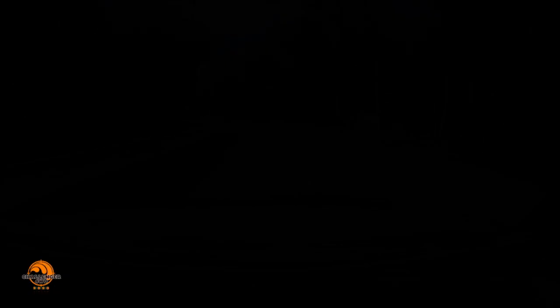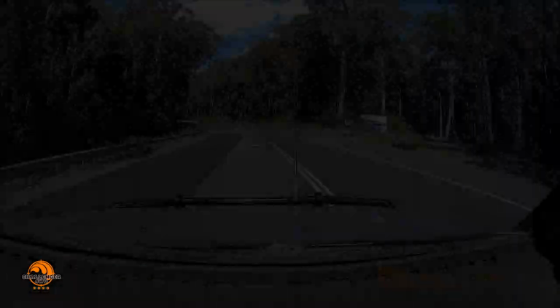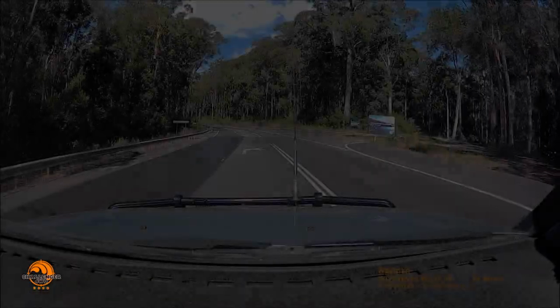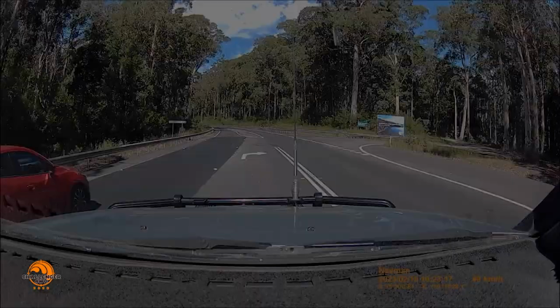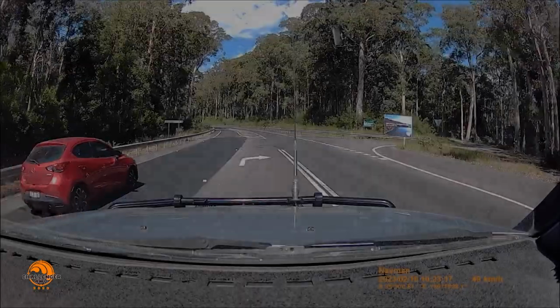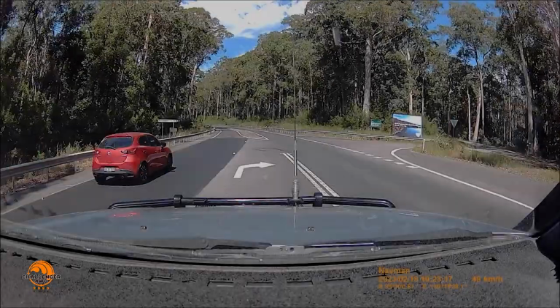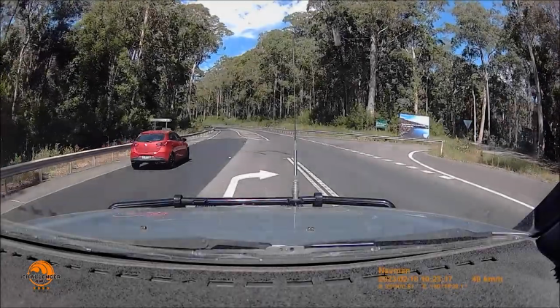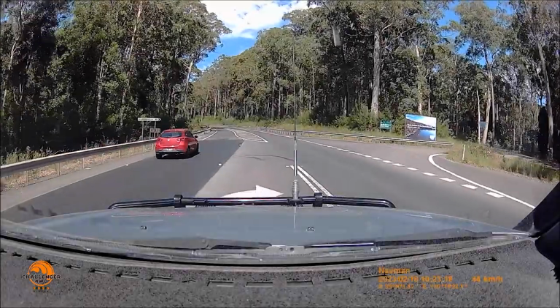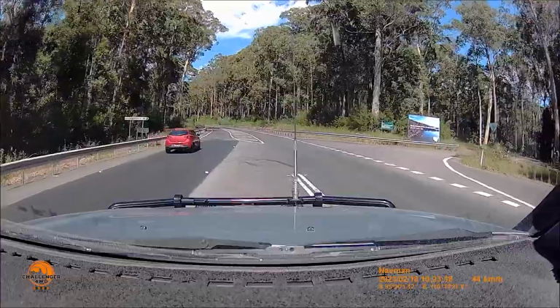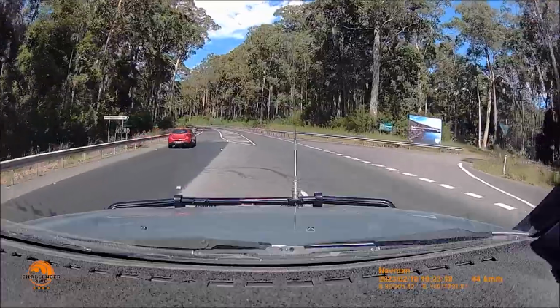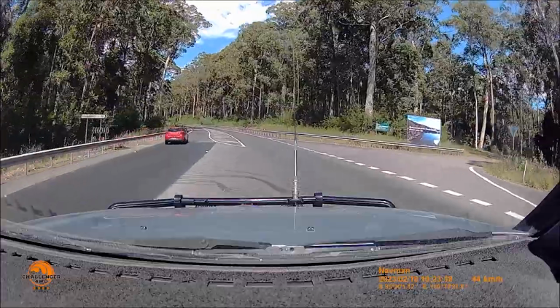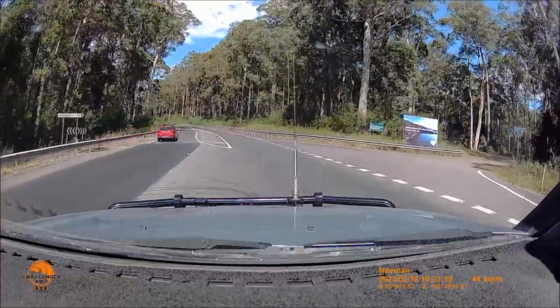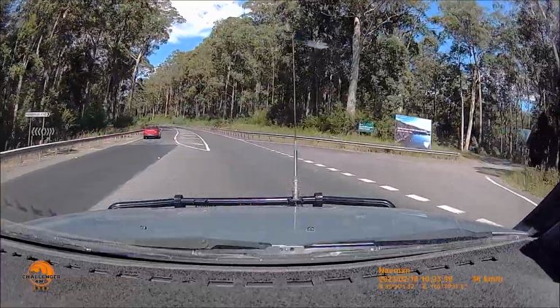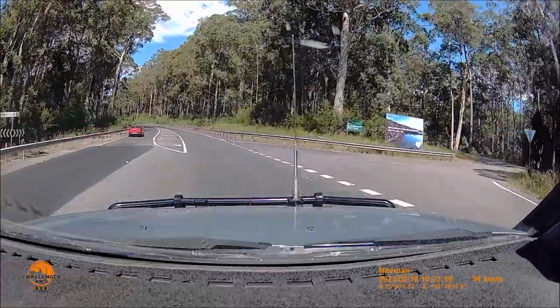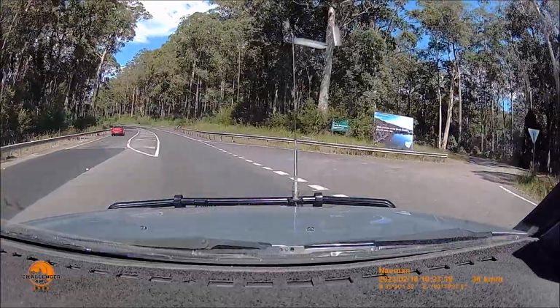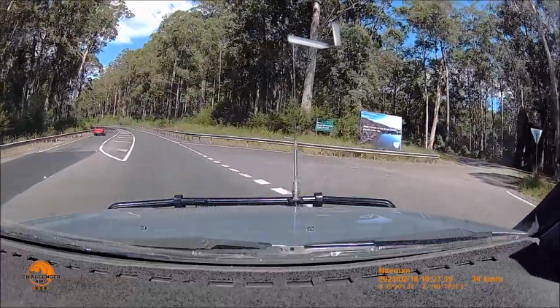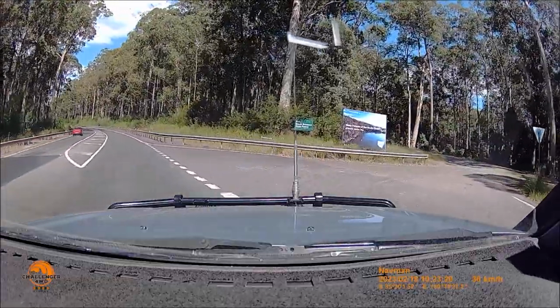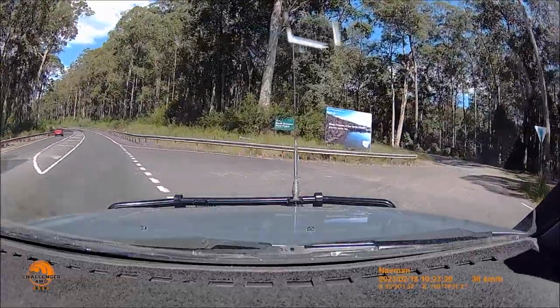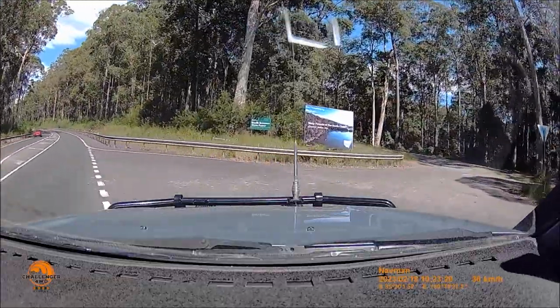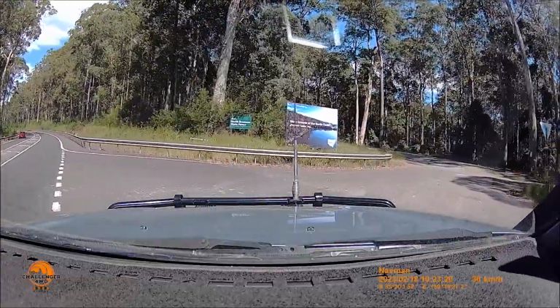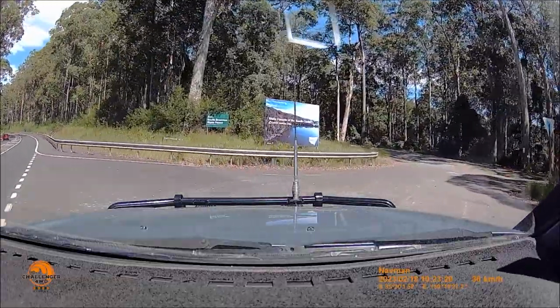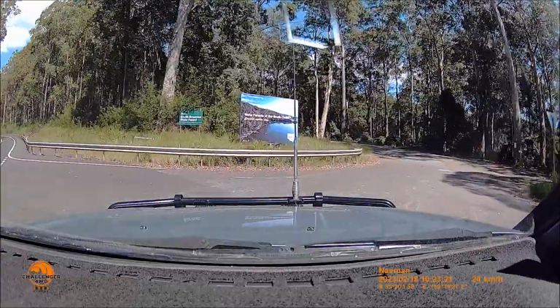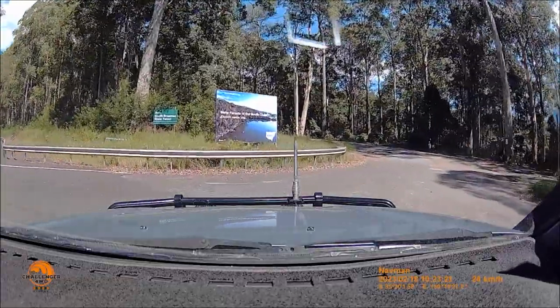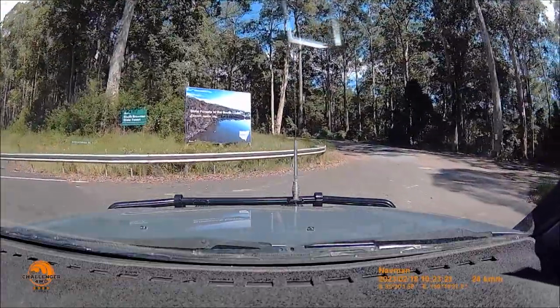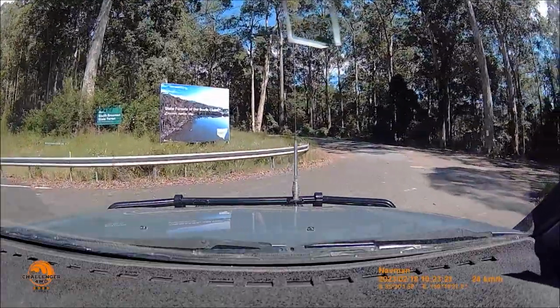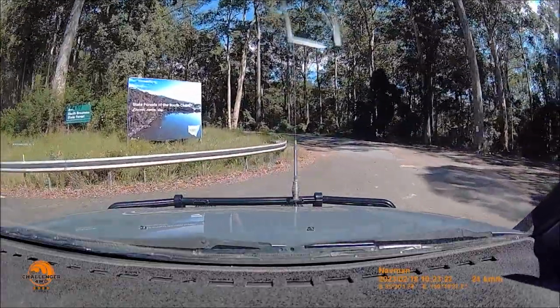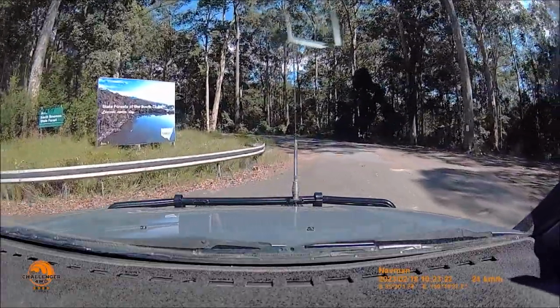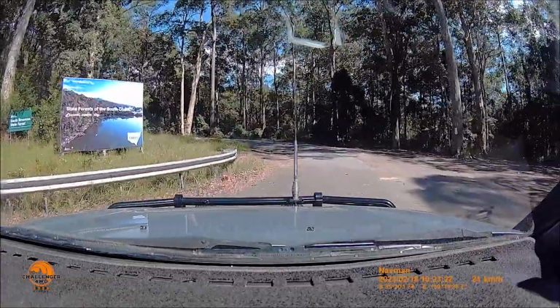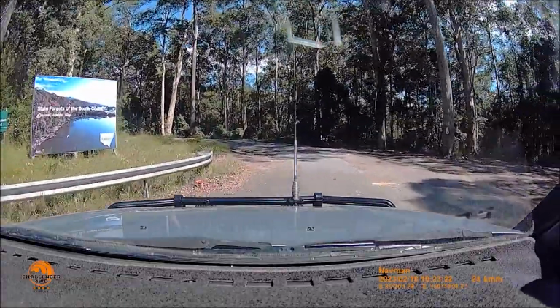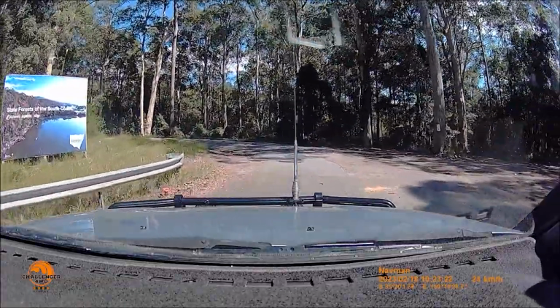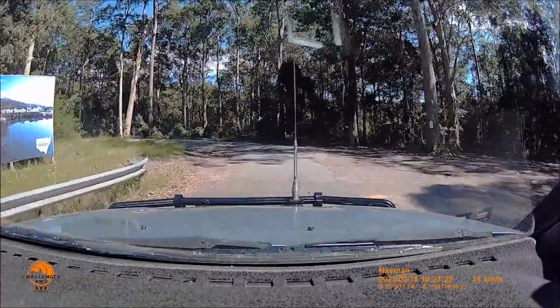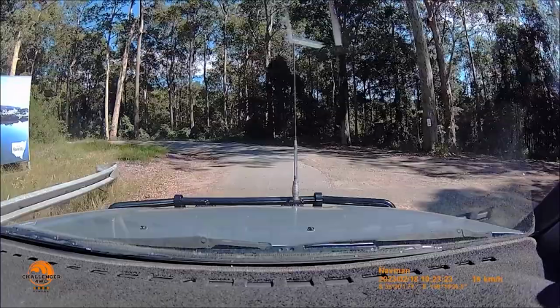We turned off the Princes Highway at Boarding House Road into South Broom State Forest and then started heading southwest towards the Clyde River.